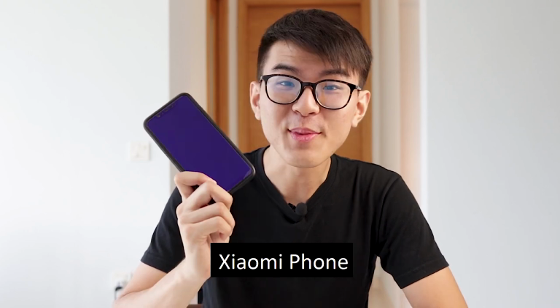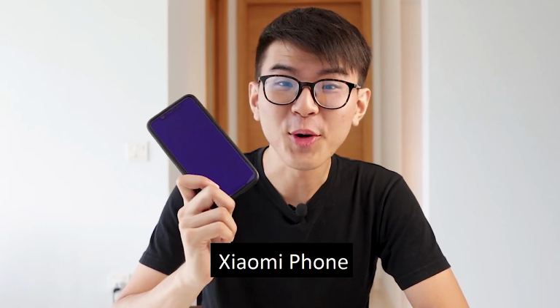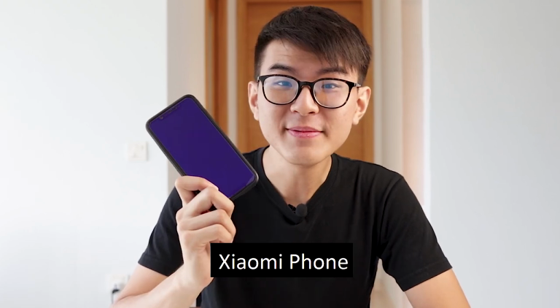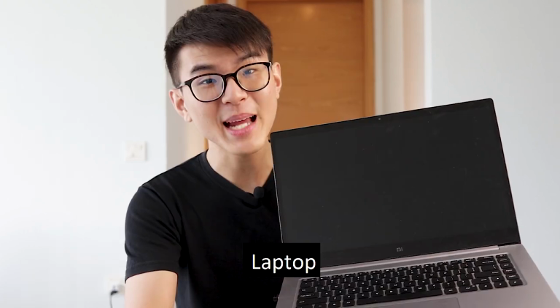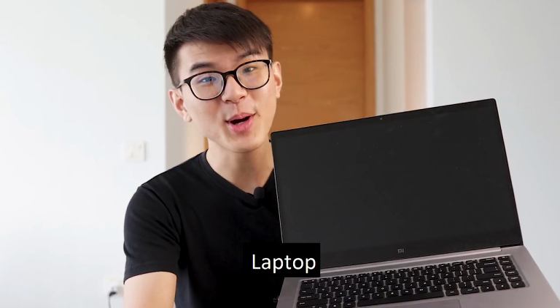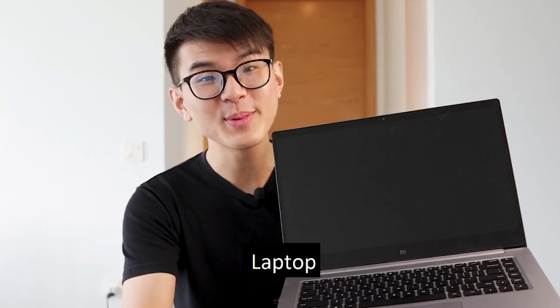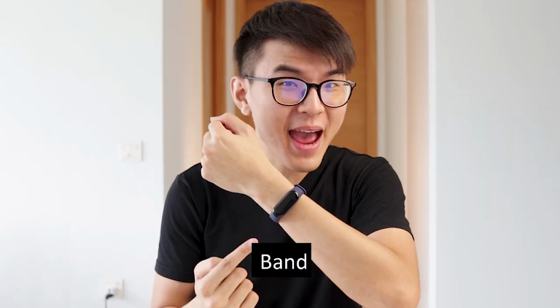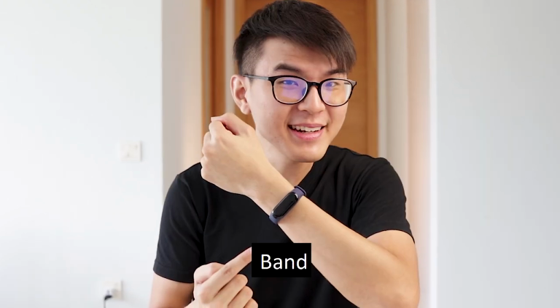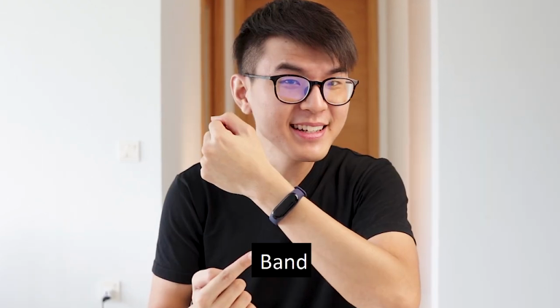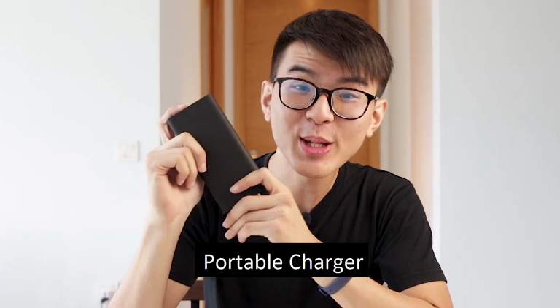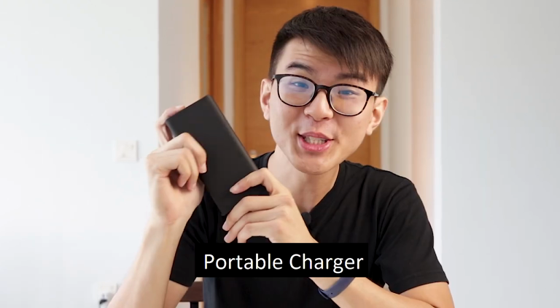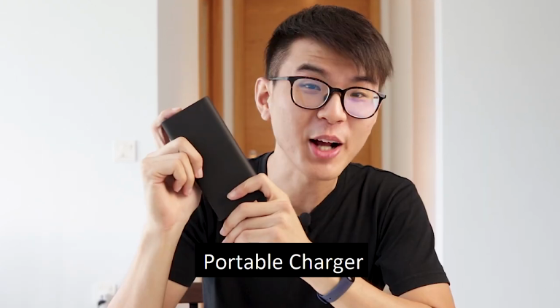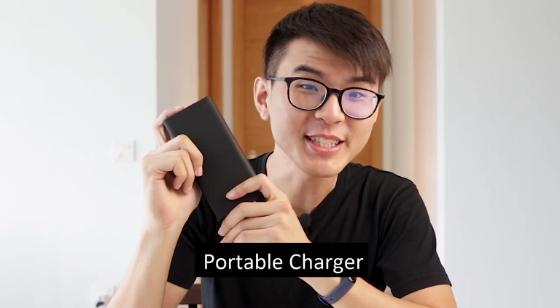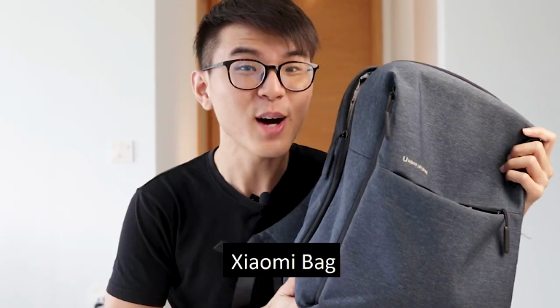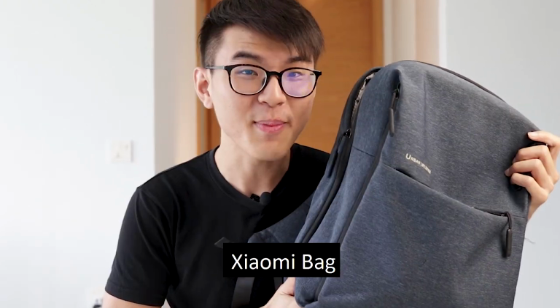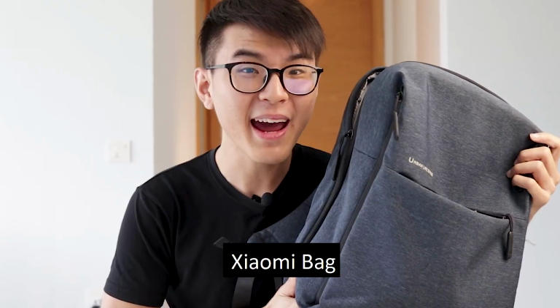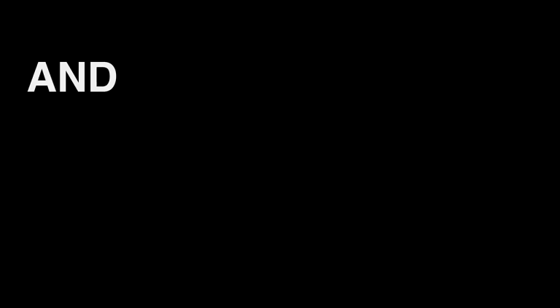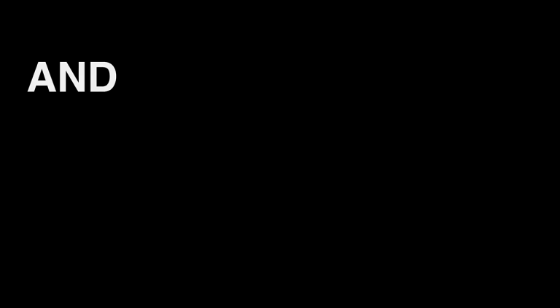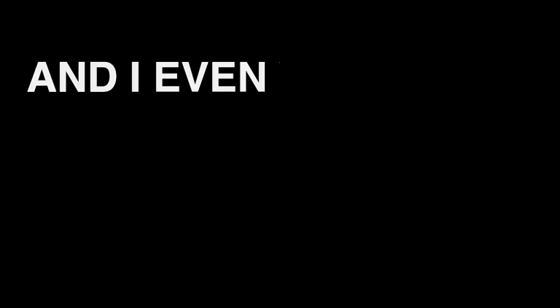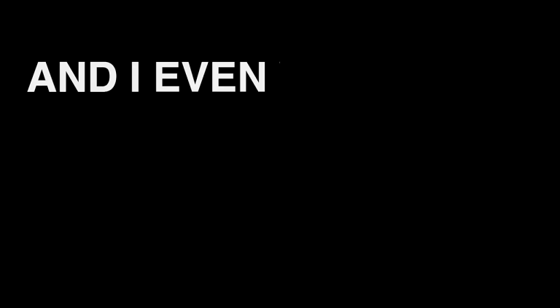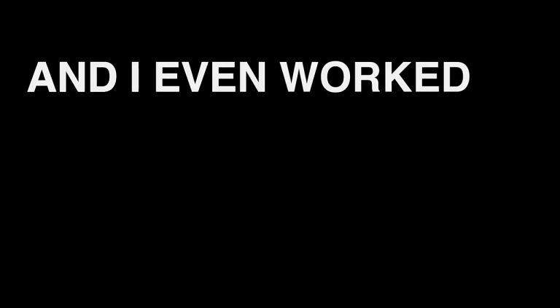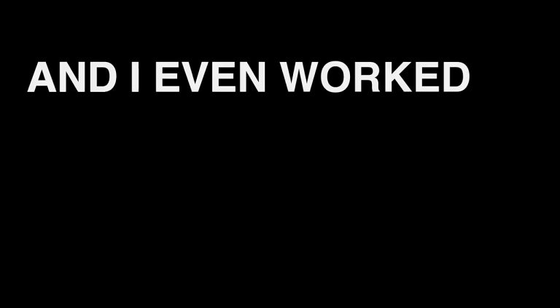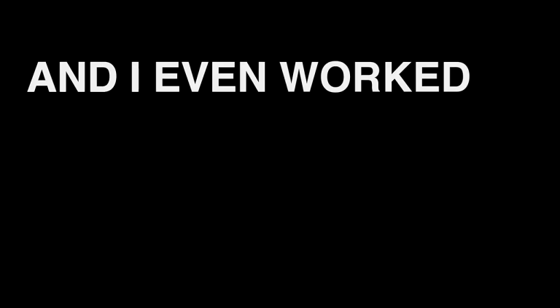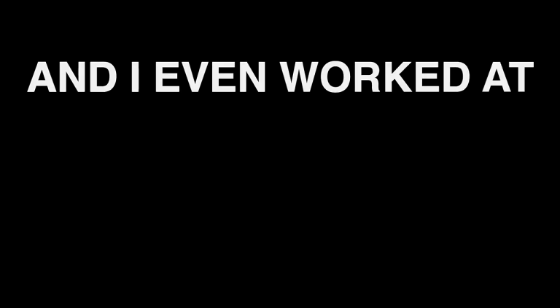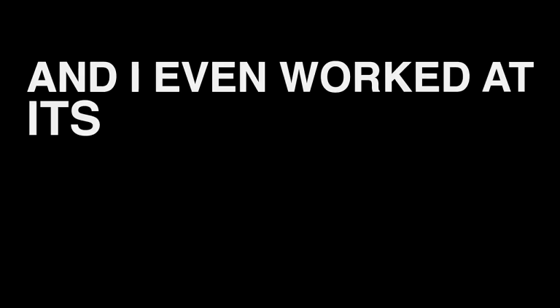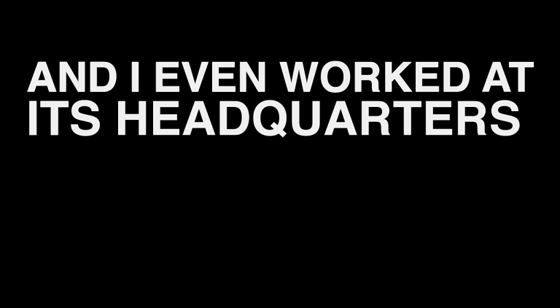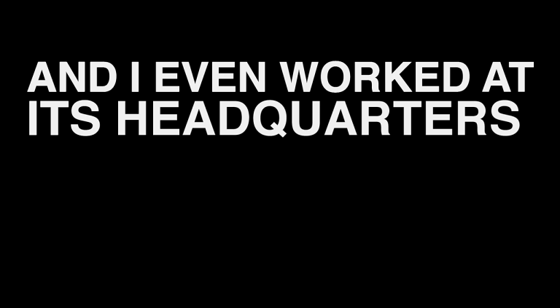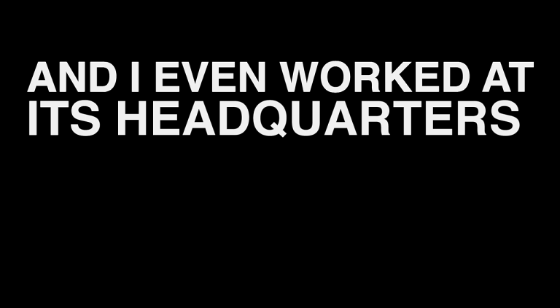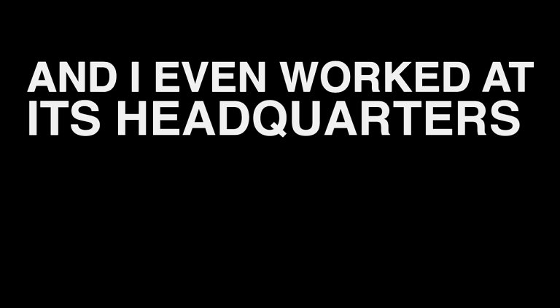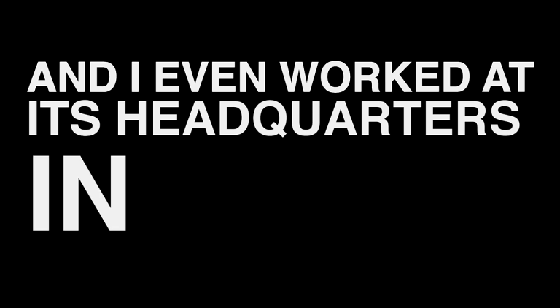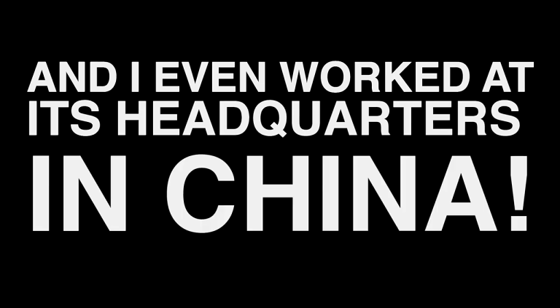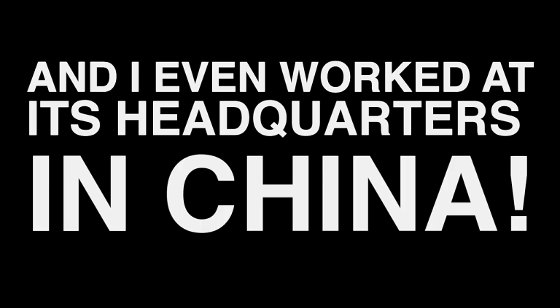Xiaomi phone, laptop, fan, portable charger, Xiaomi bag — and I even worked at its headquarters in China!